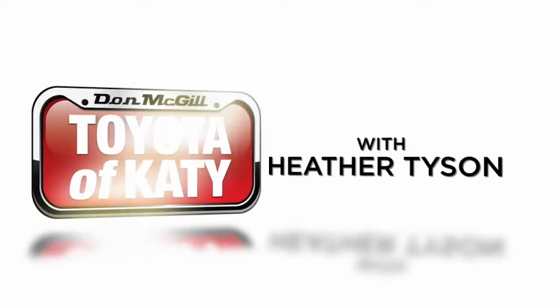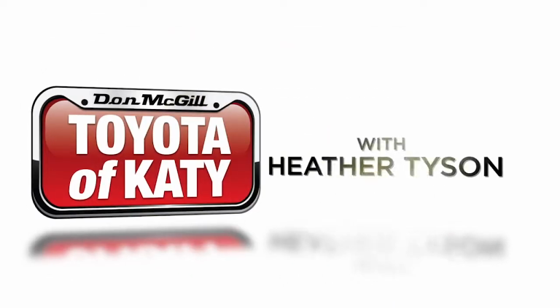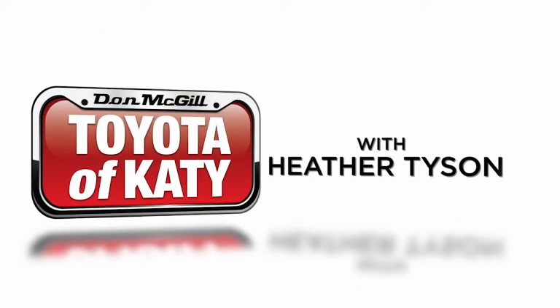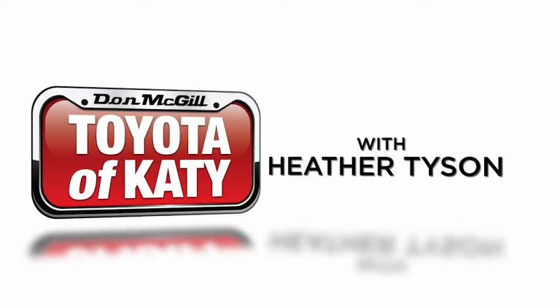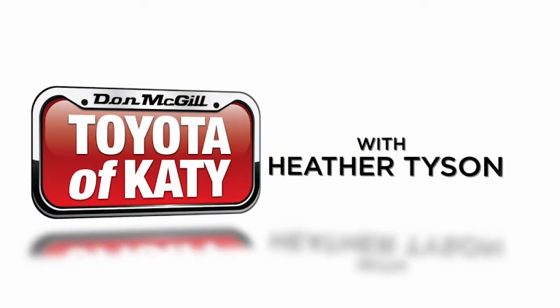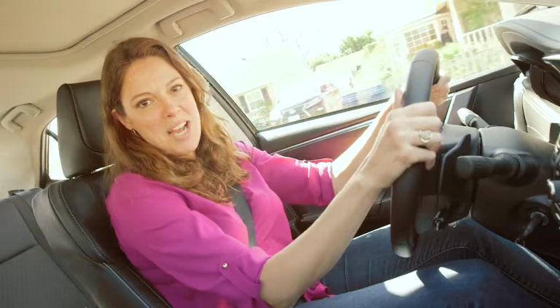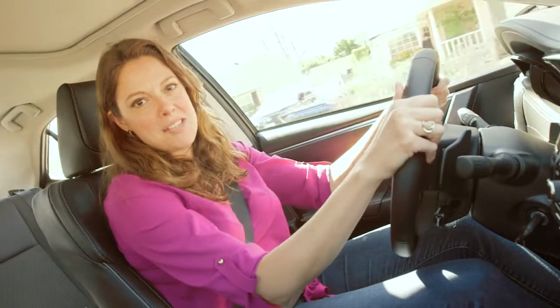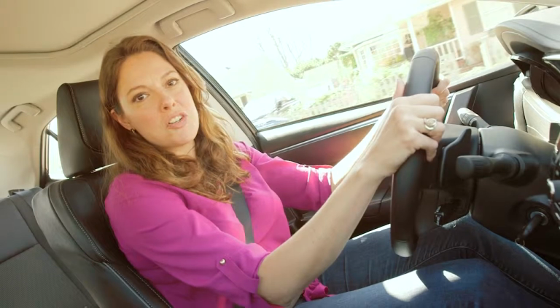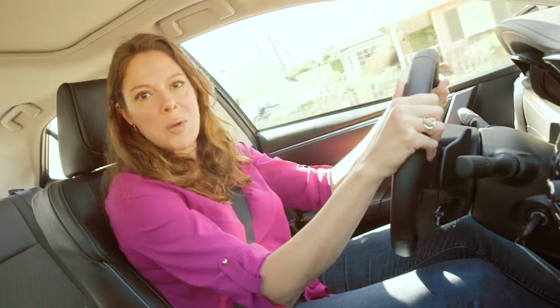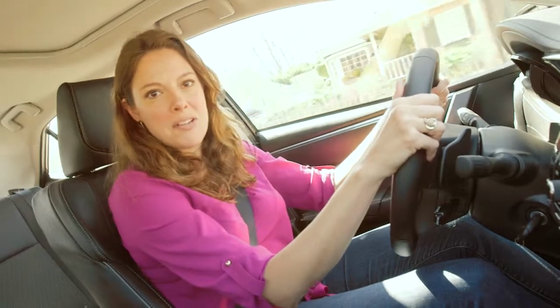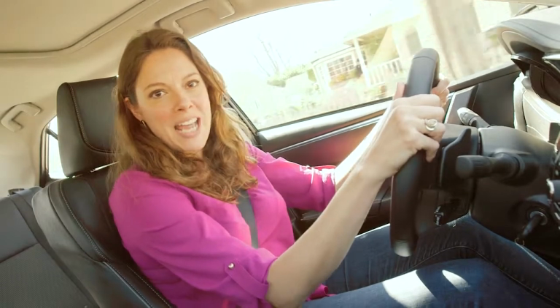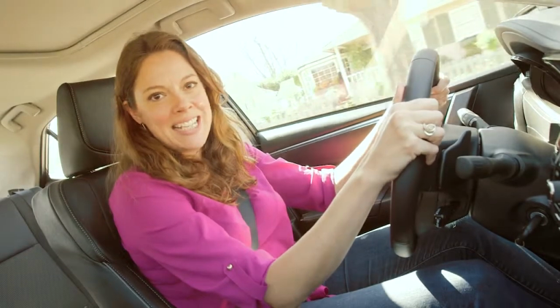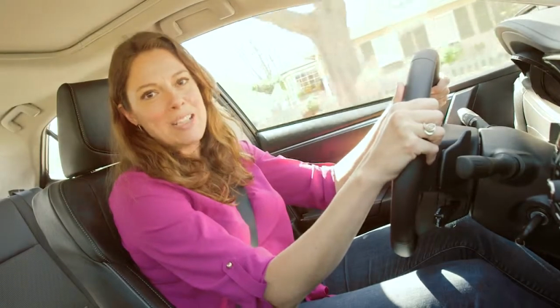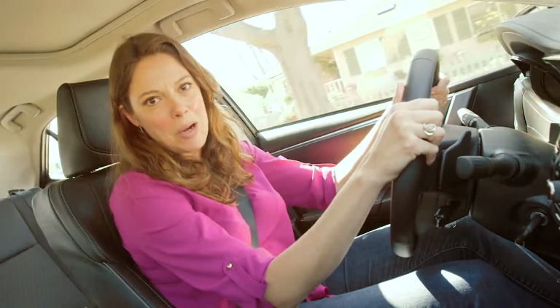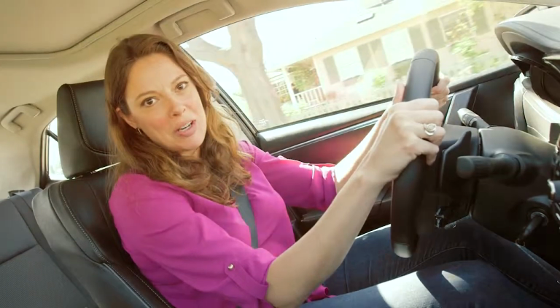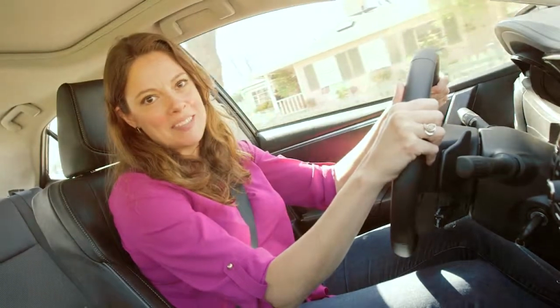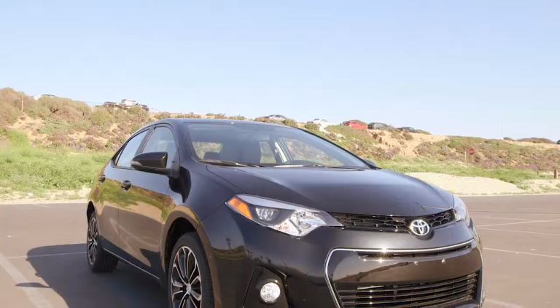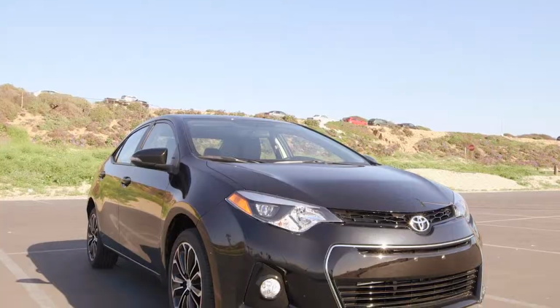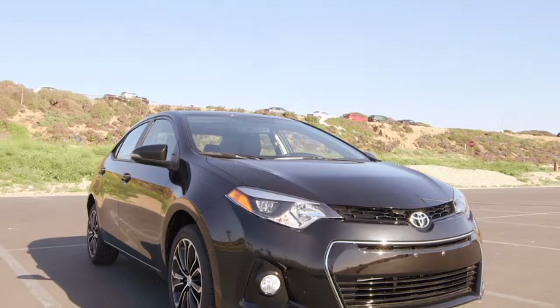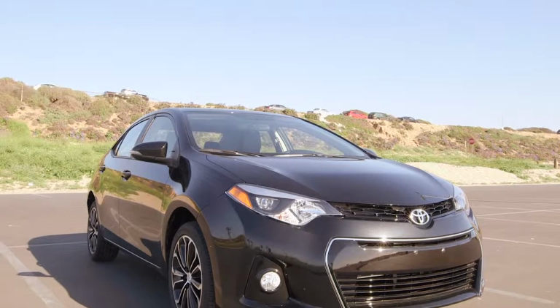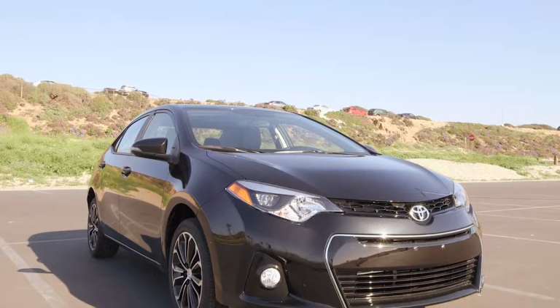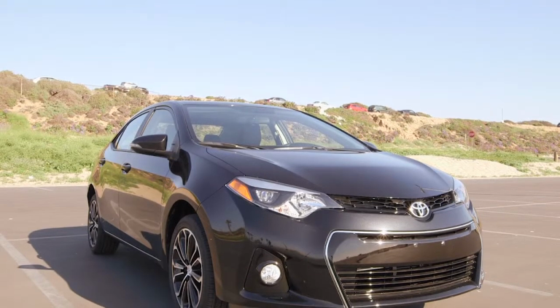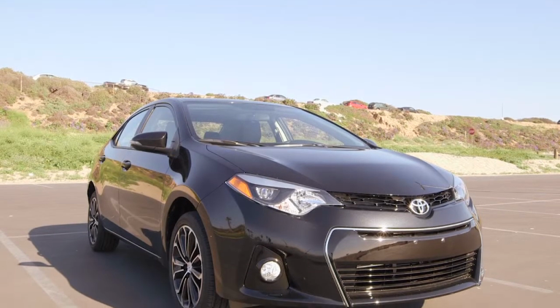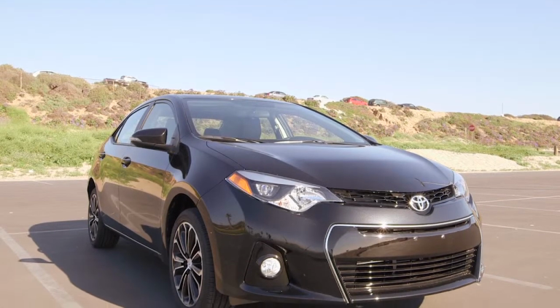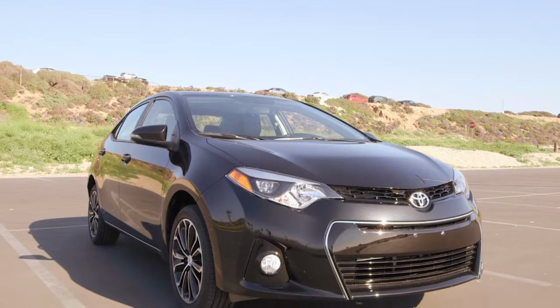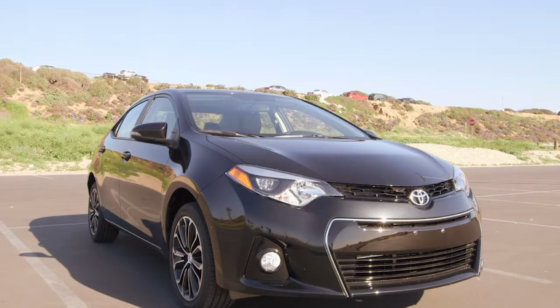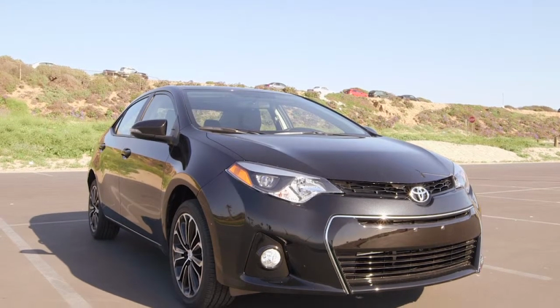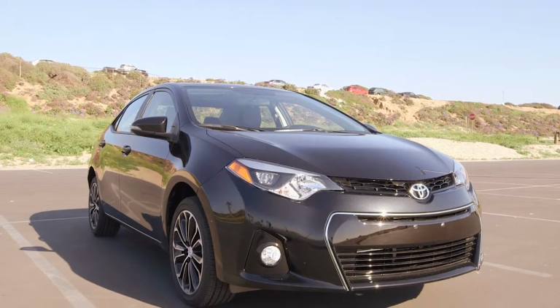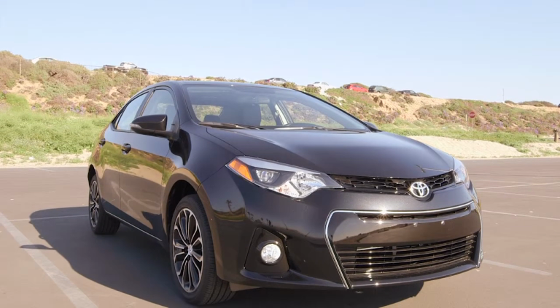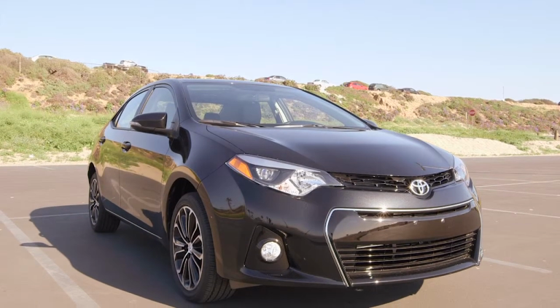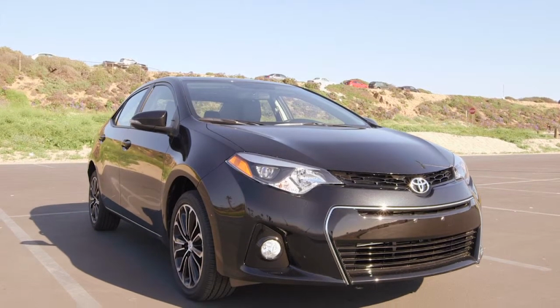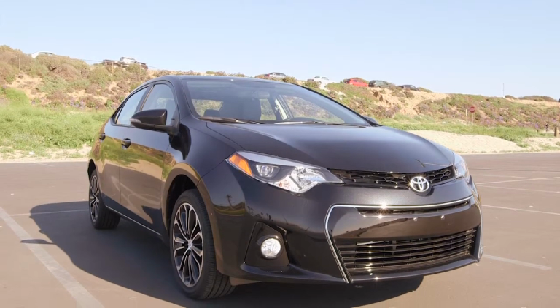Hi, I'm Heather Tyson for Toyota of Katy and CarPro. Today we are driving the 2015 Toyota Corolla.